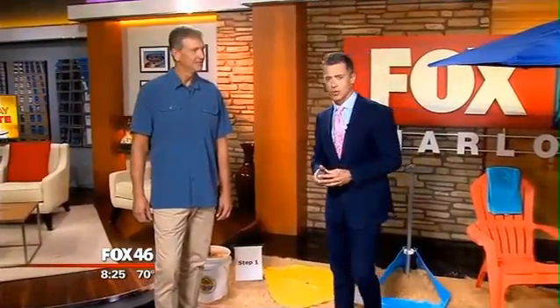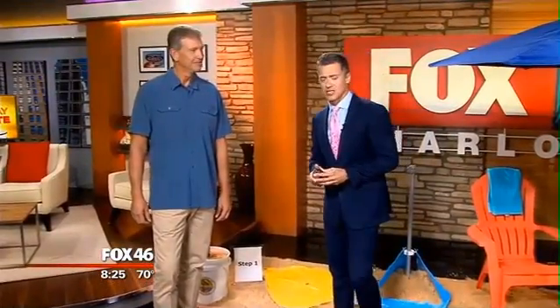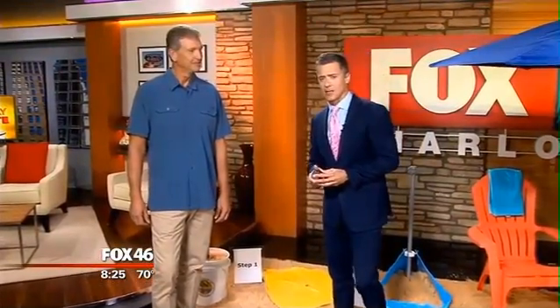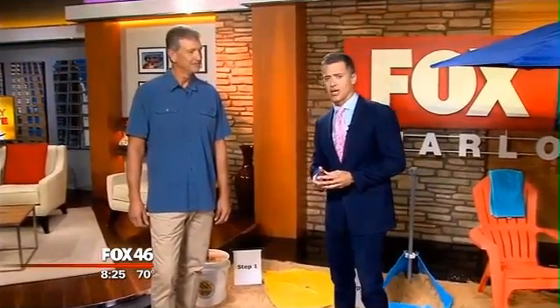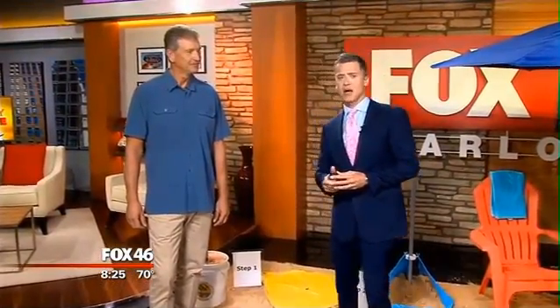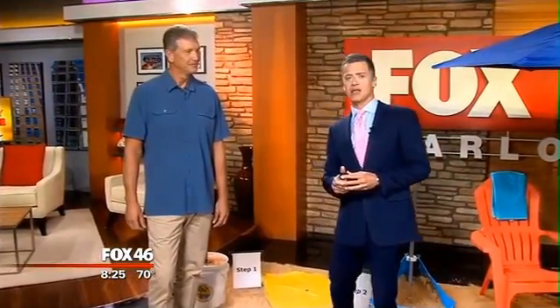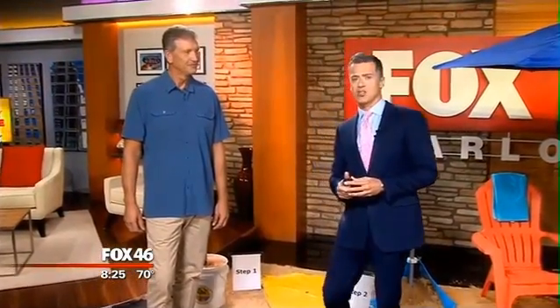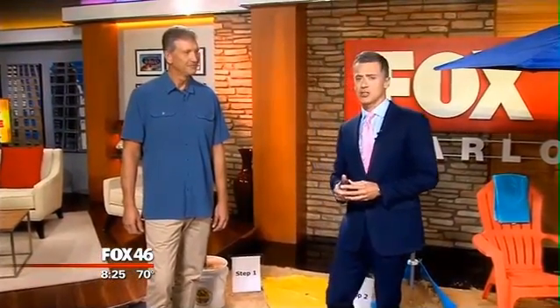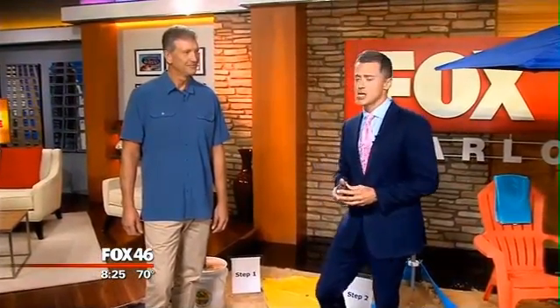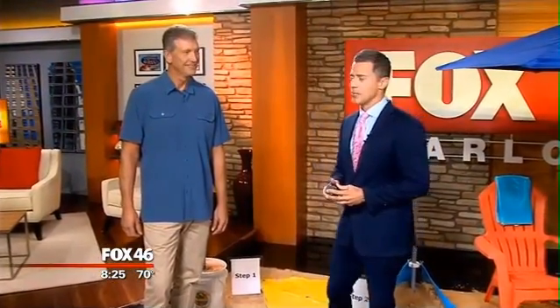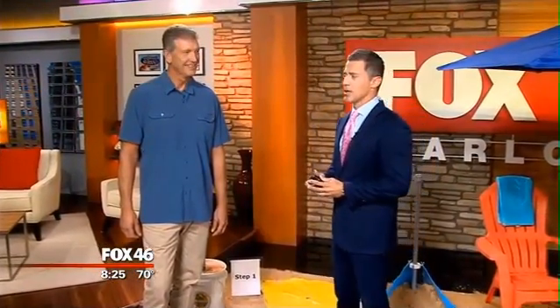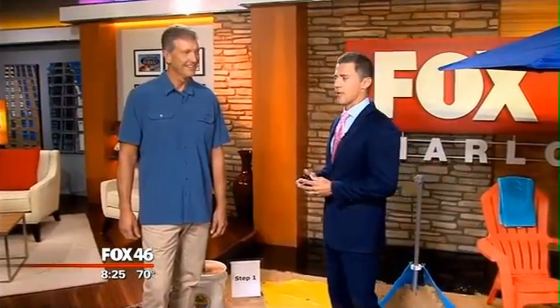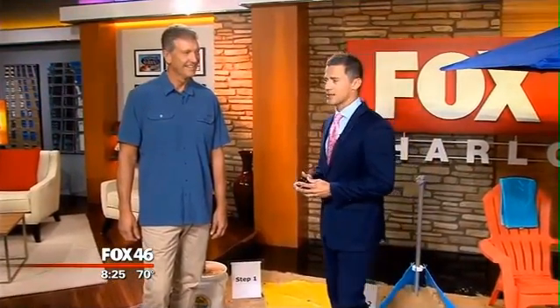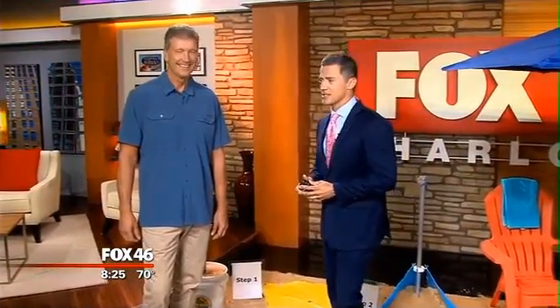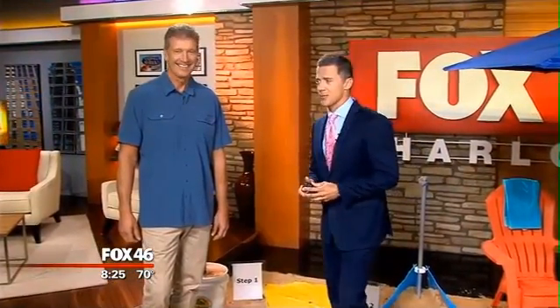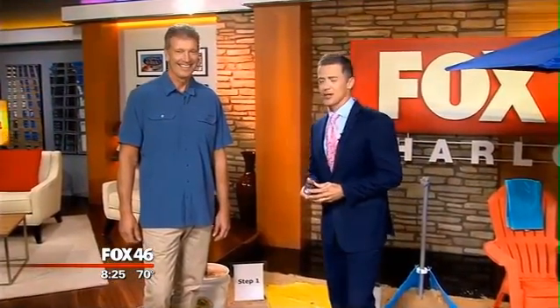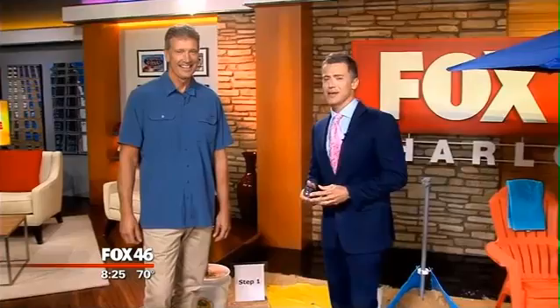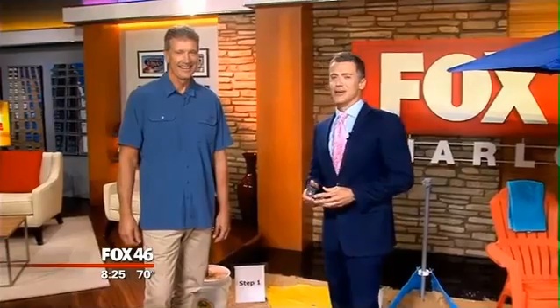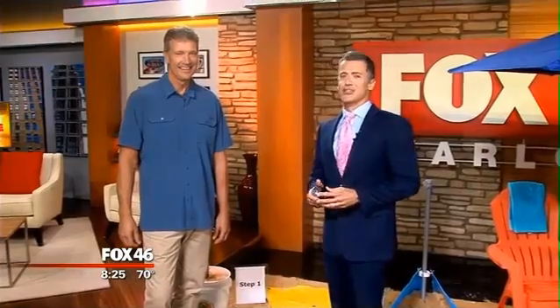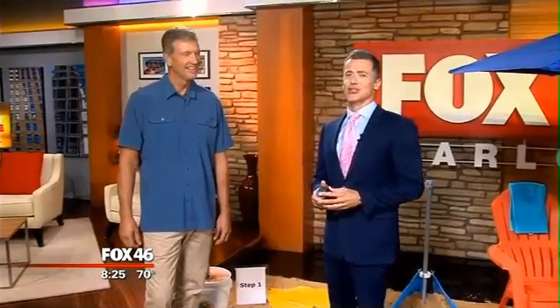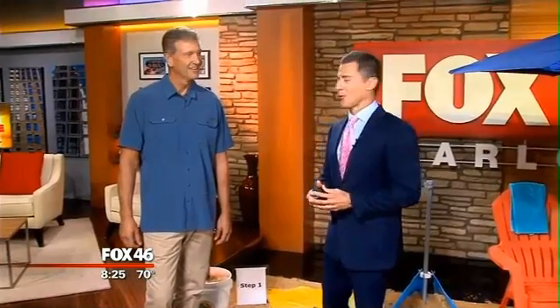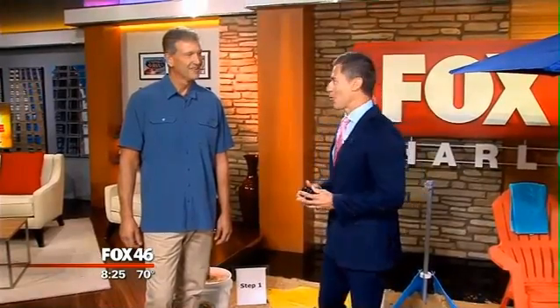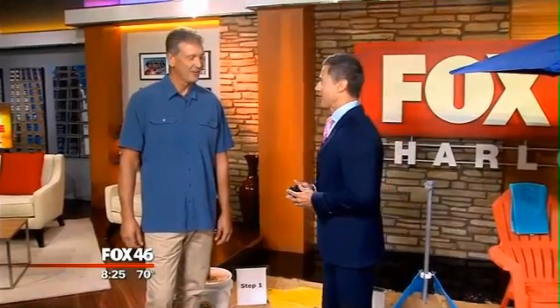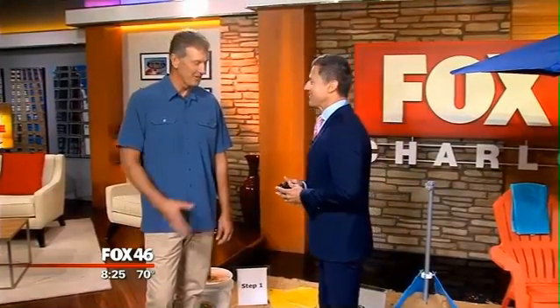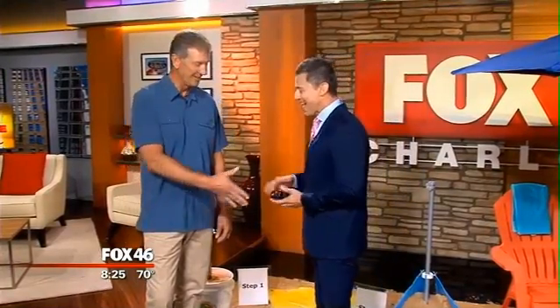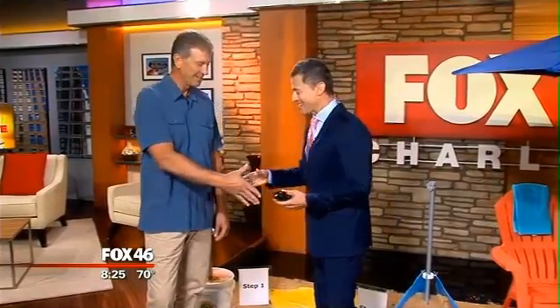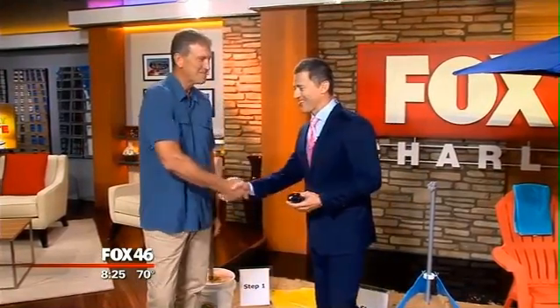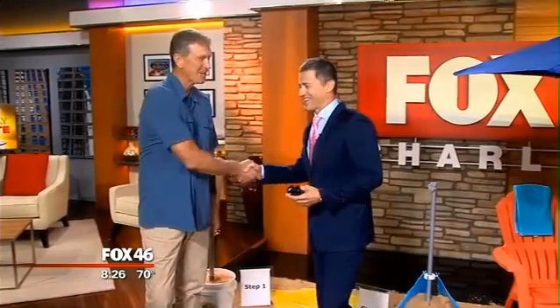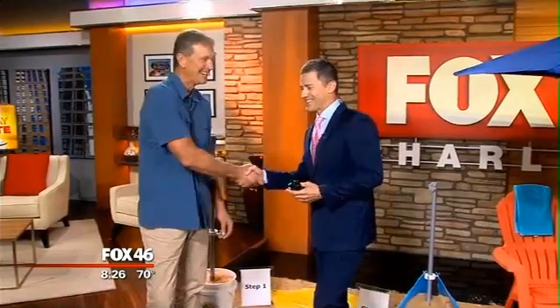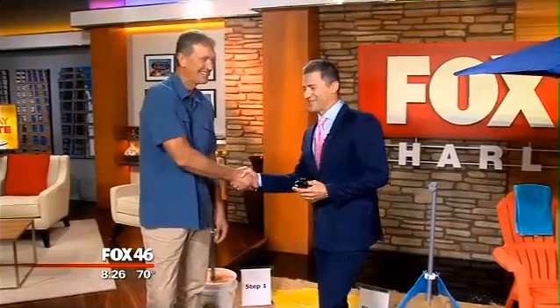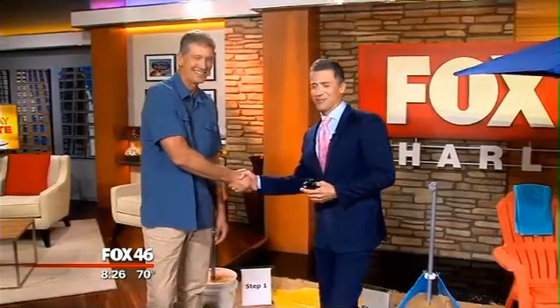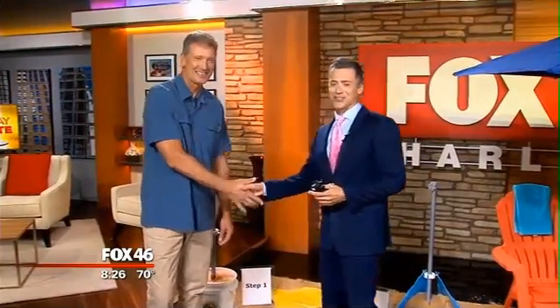Joining us now, the brains behind the invention — Bill Skirmerhorn. Good to see you, Bill. Pleasure.